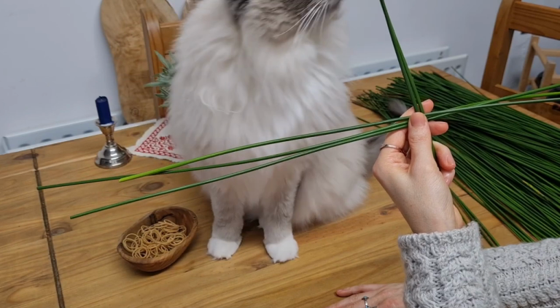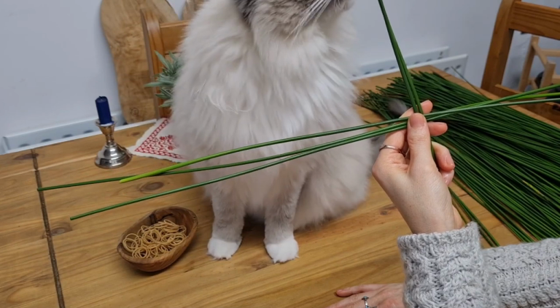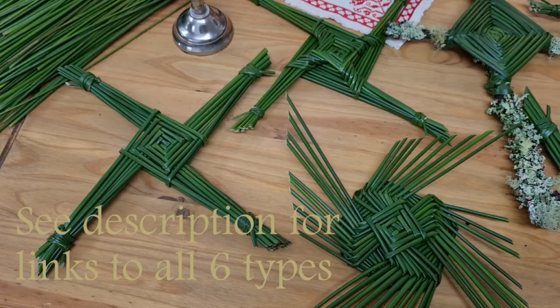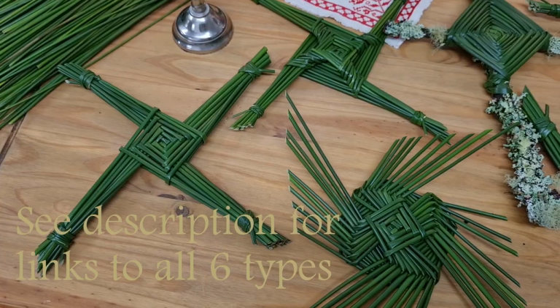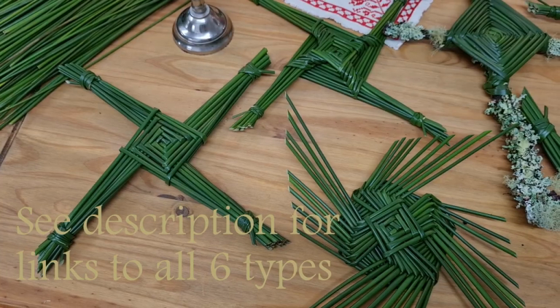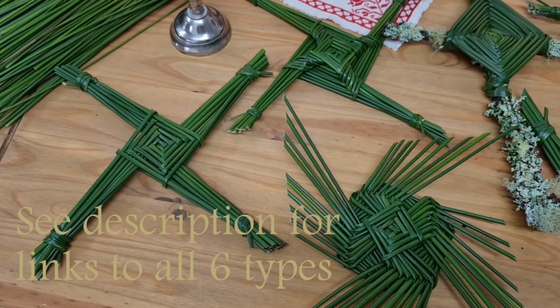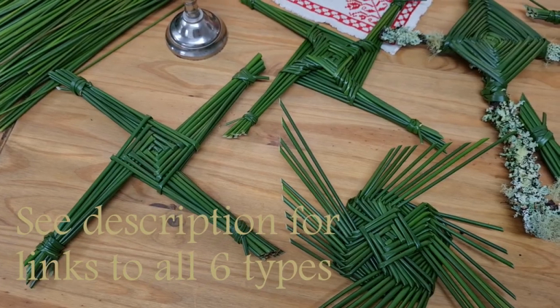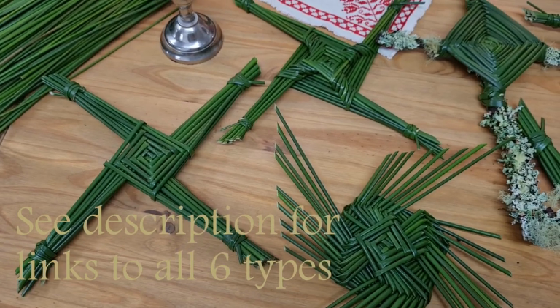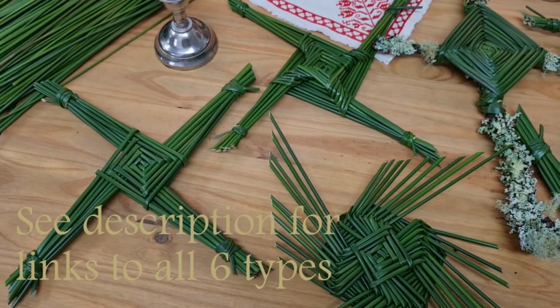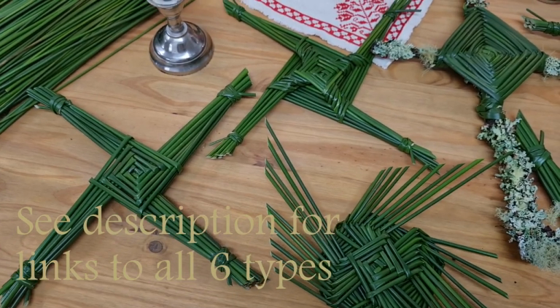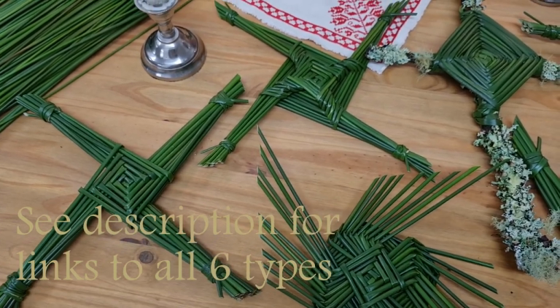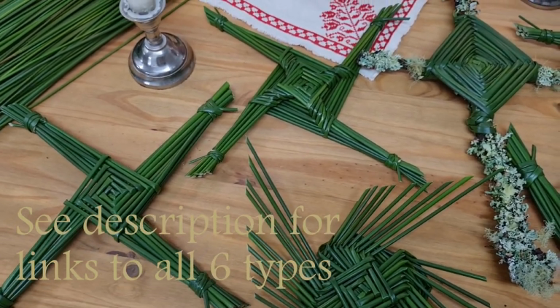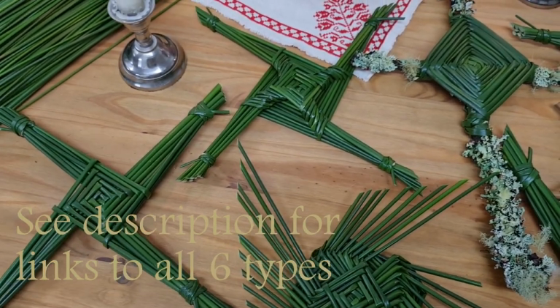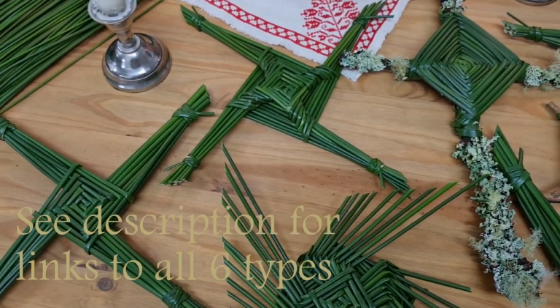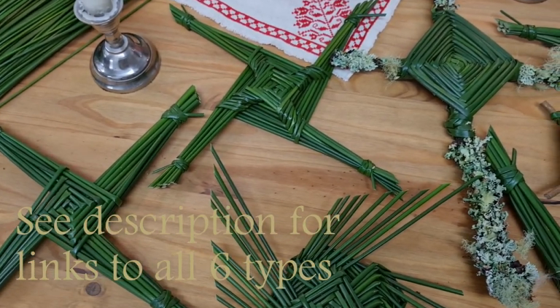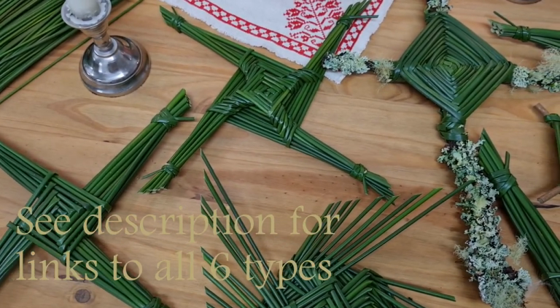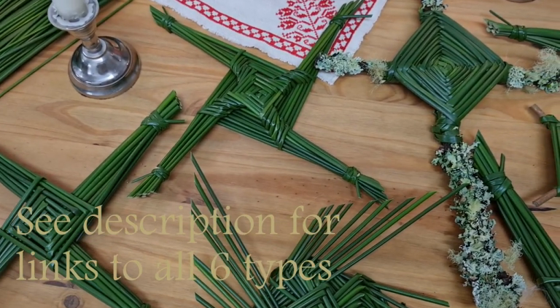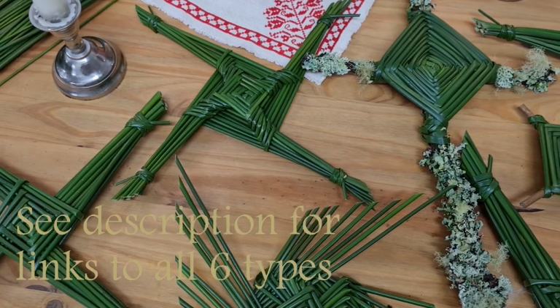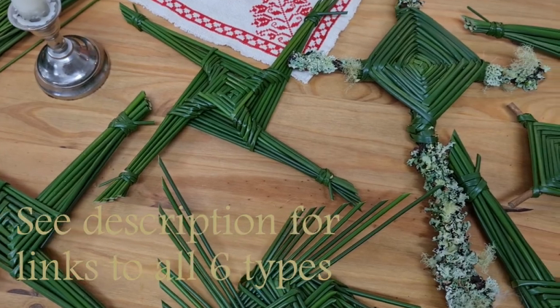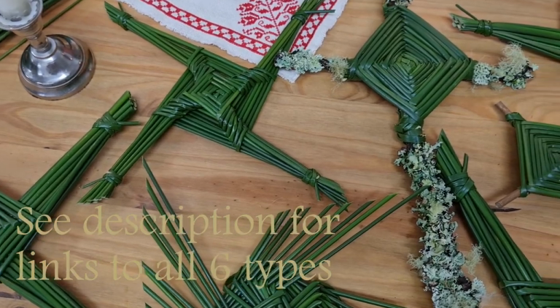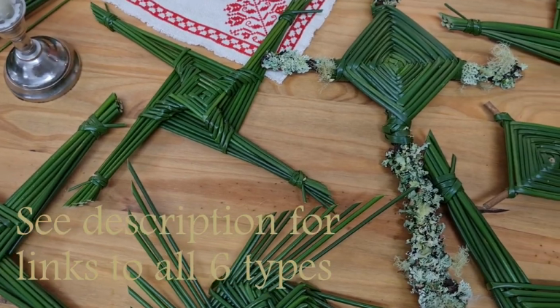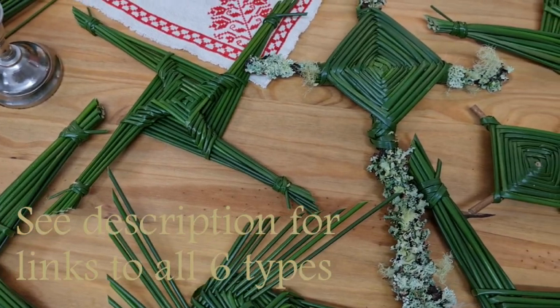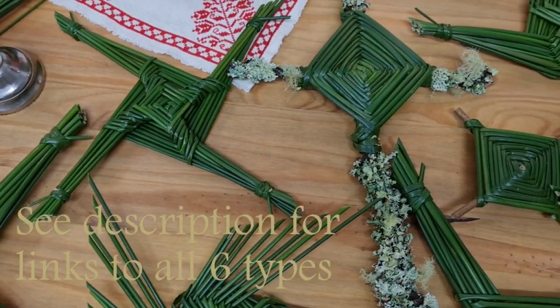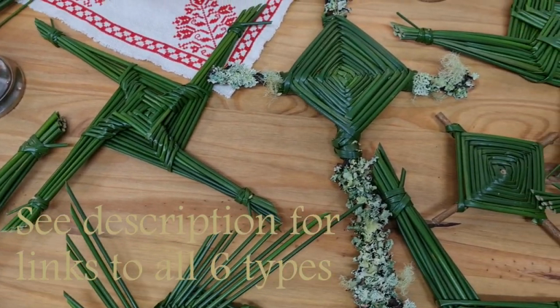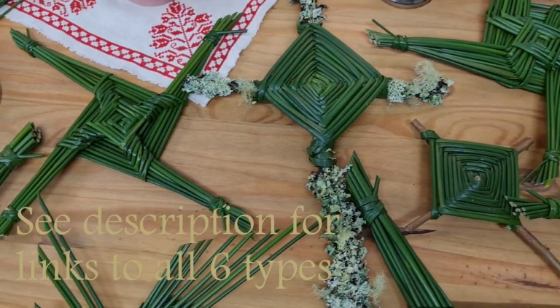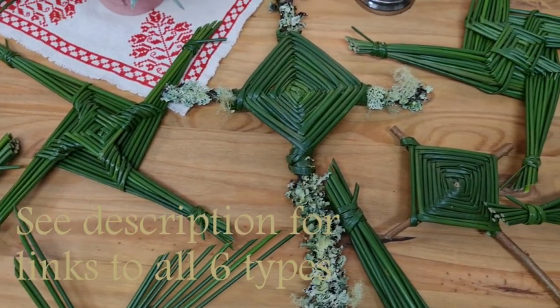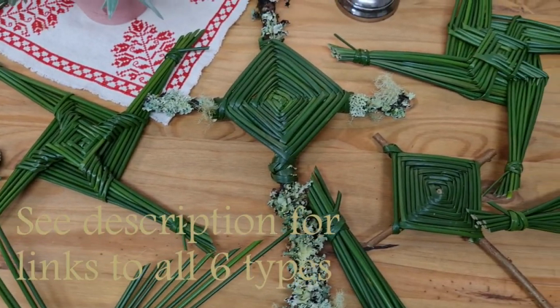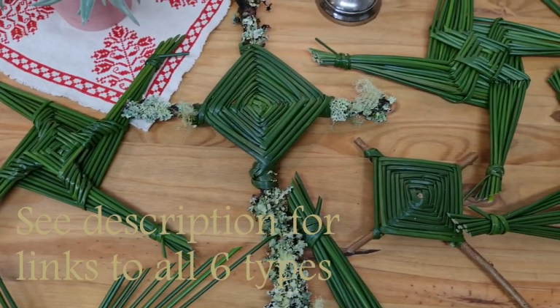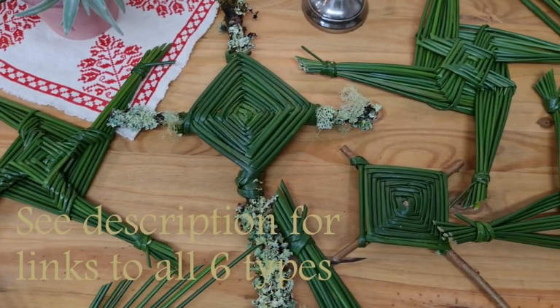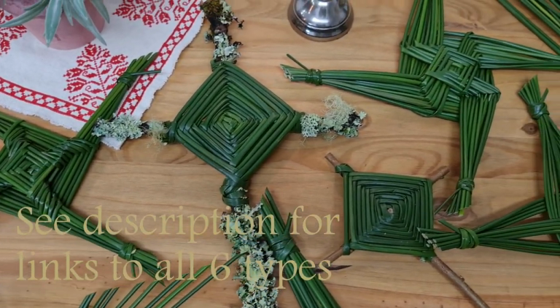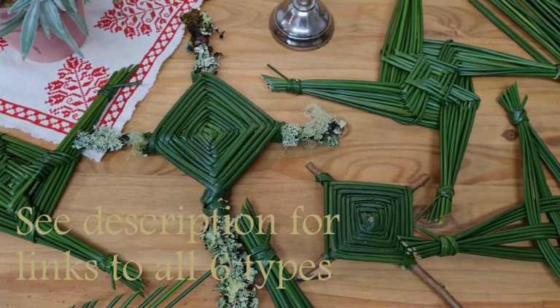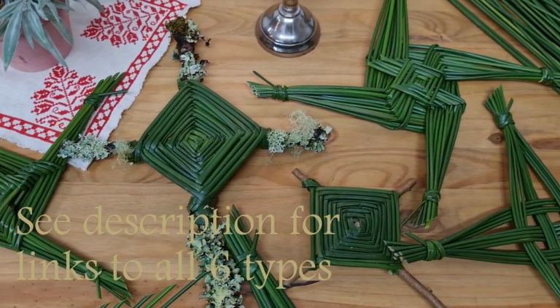If you enjoyed making this one, why not try another one? I have all the links in the description. Thank you so much for watching.